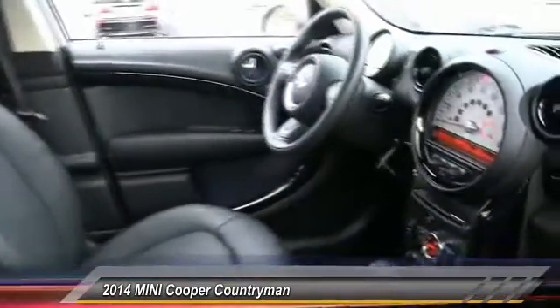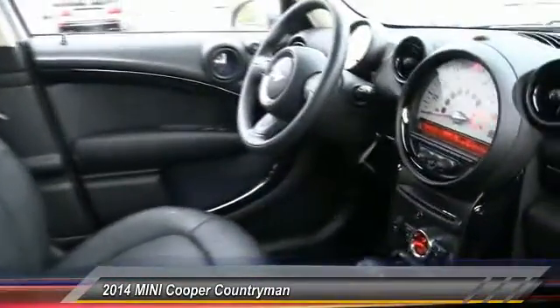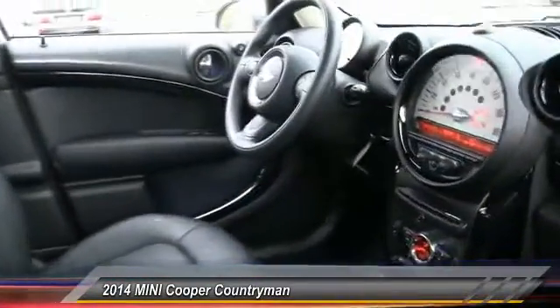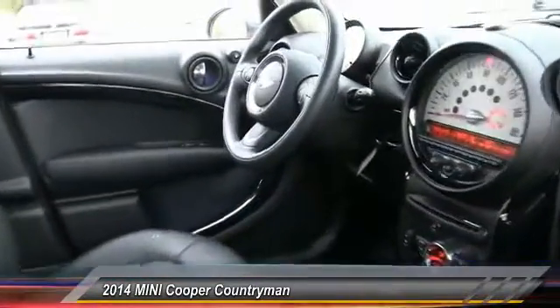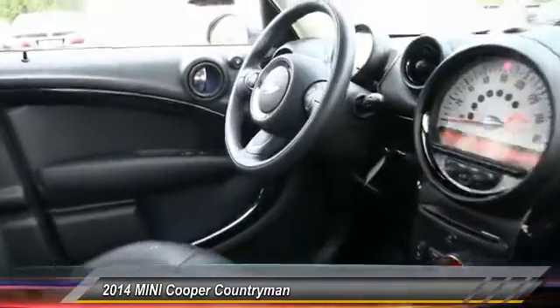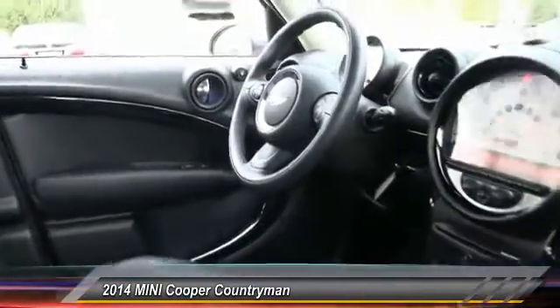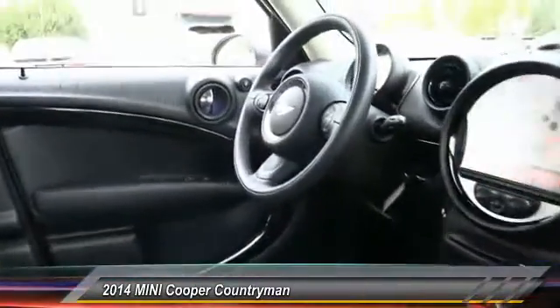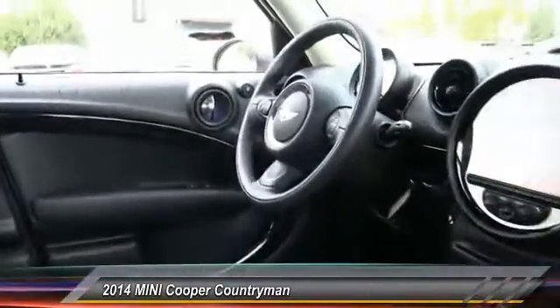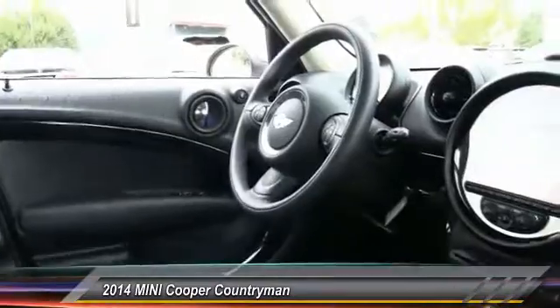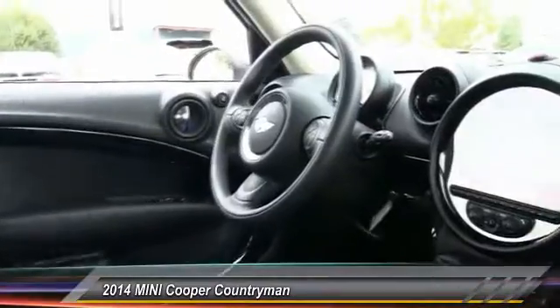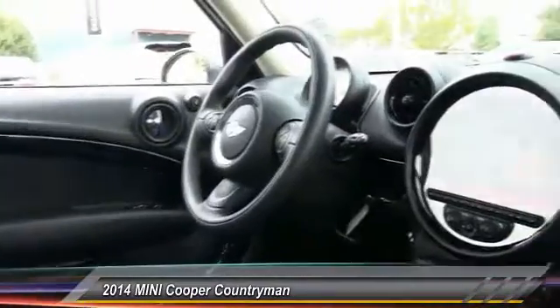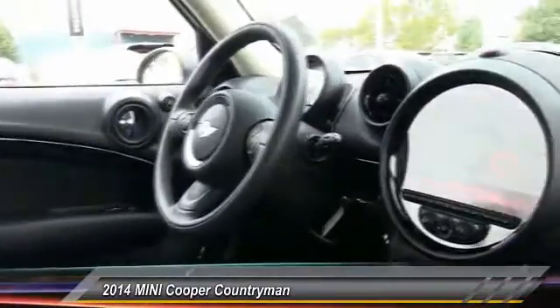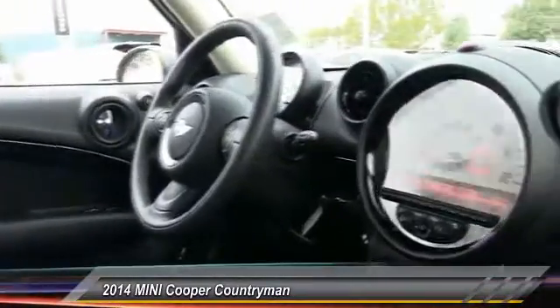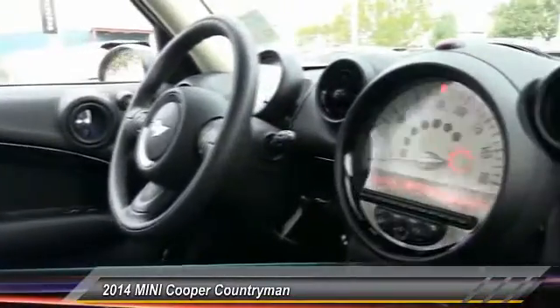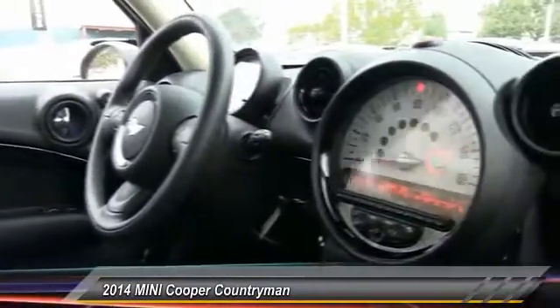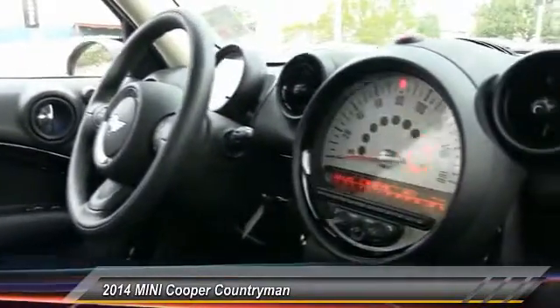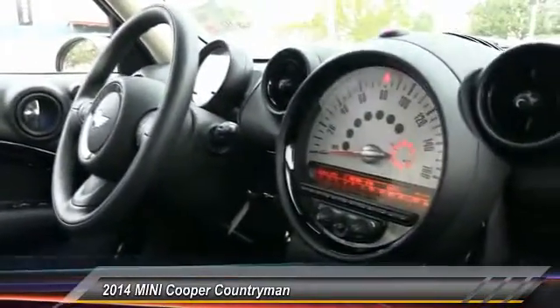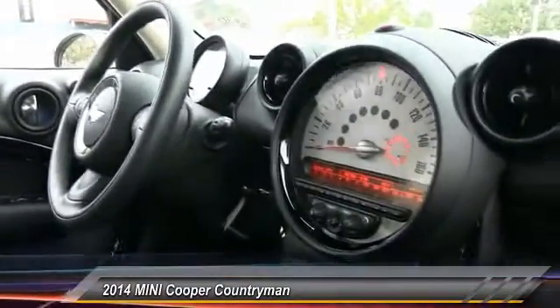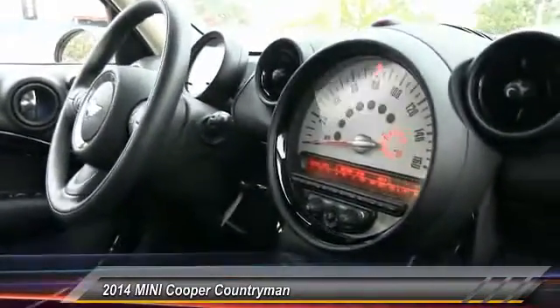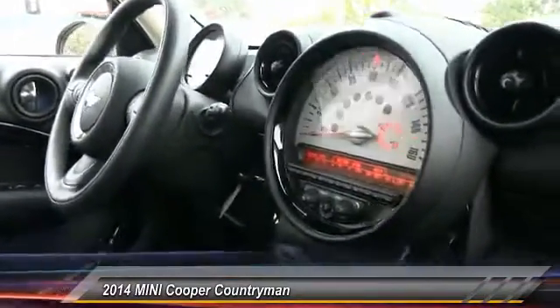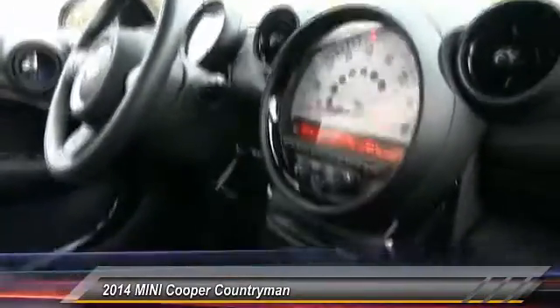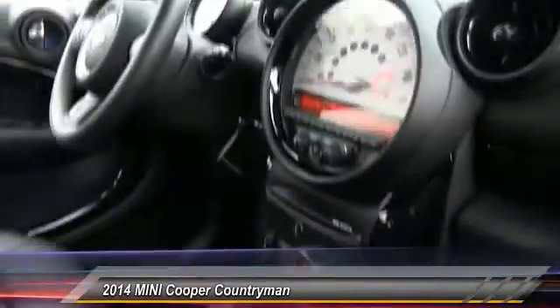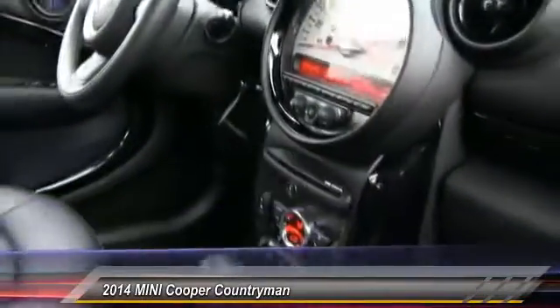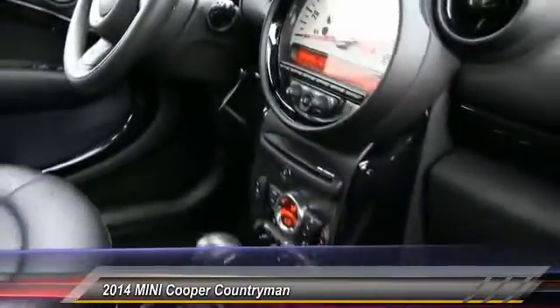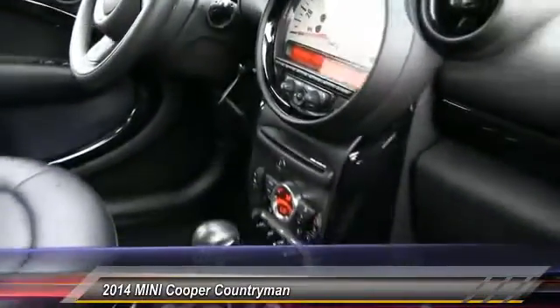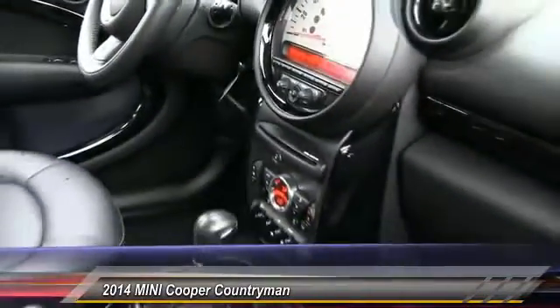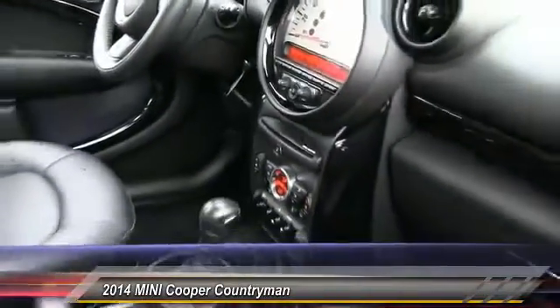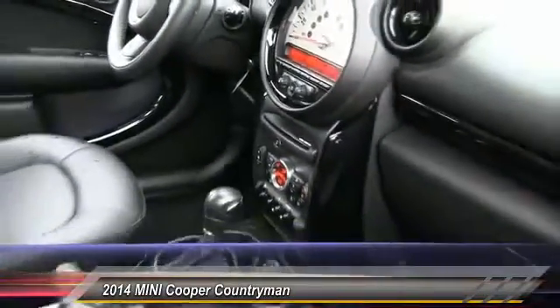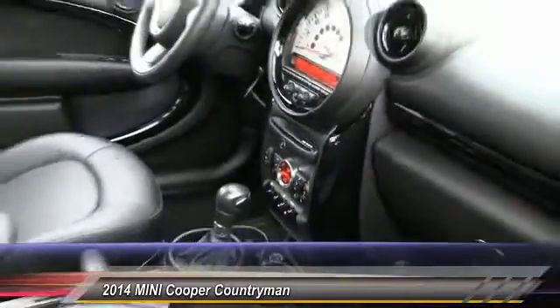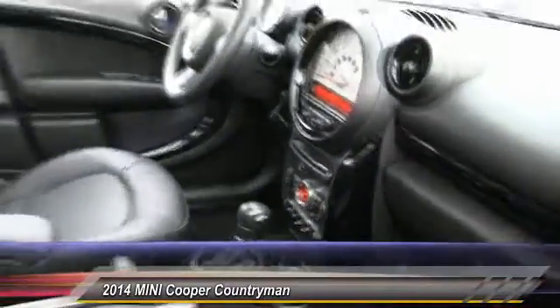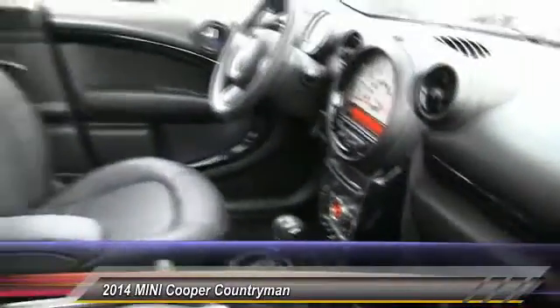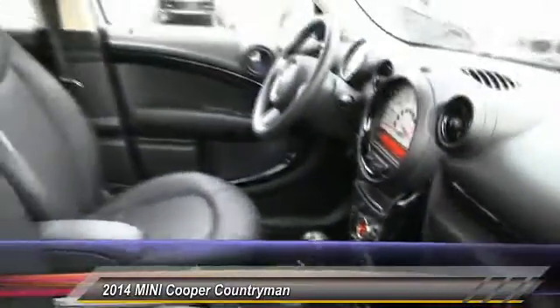This vehicle has less than 10,000 miles. Here are some of this vehicle's great options: traction control.